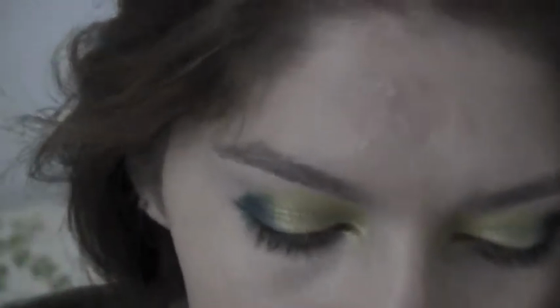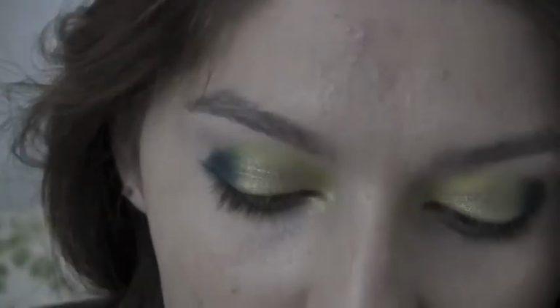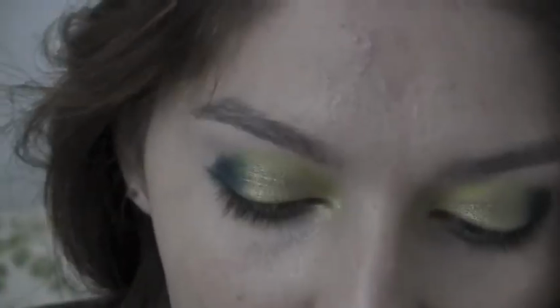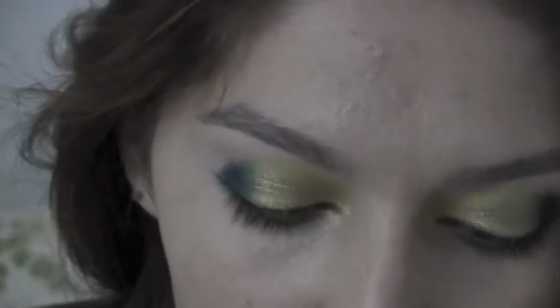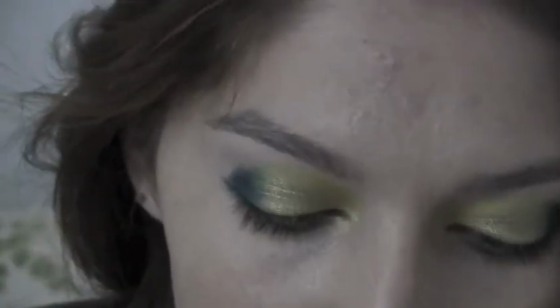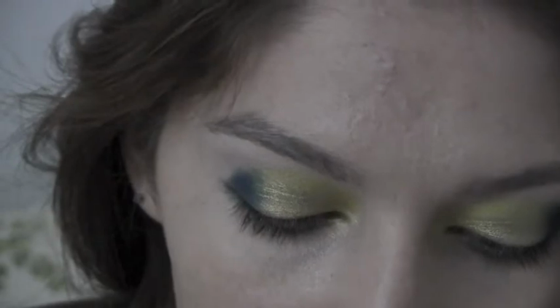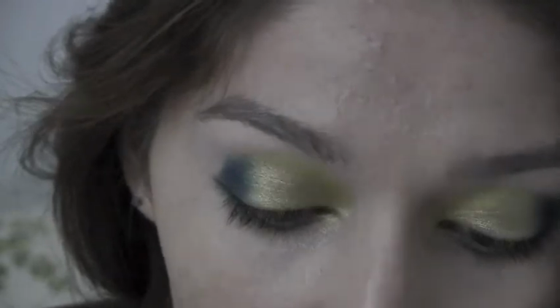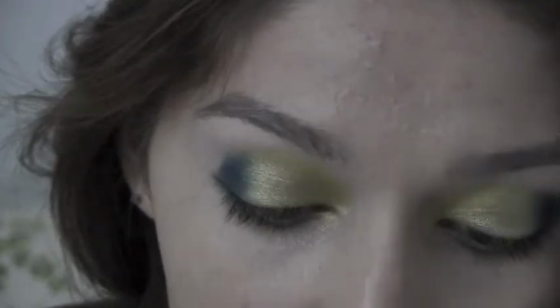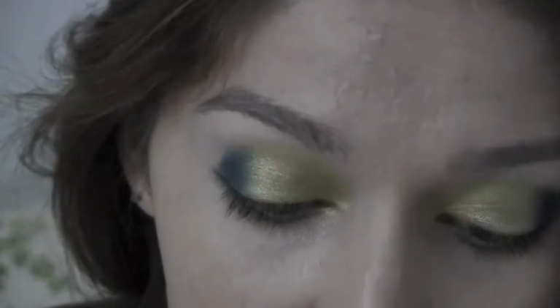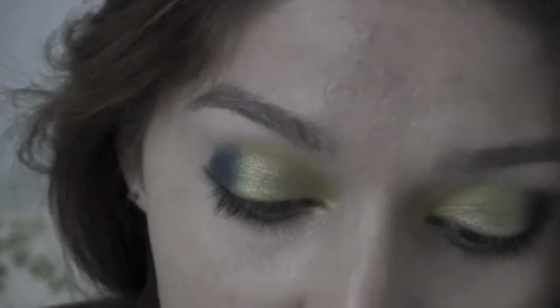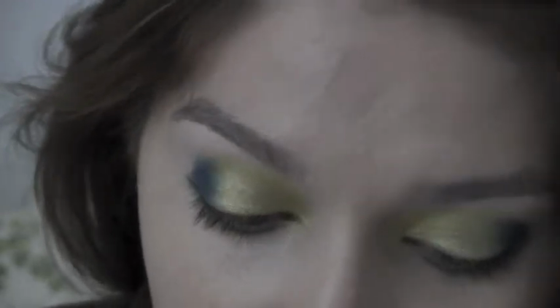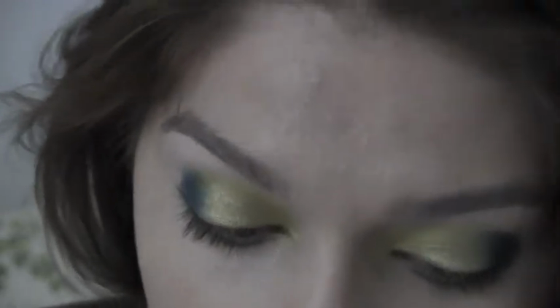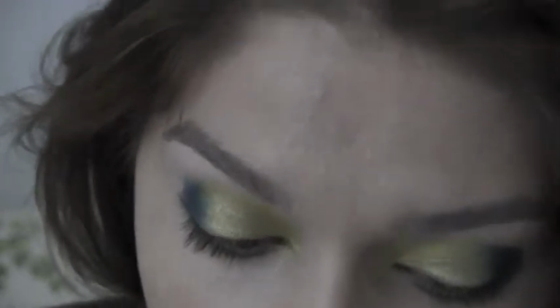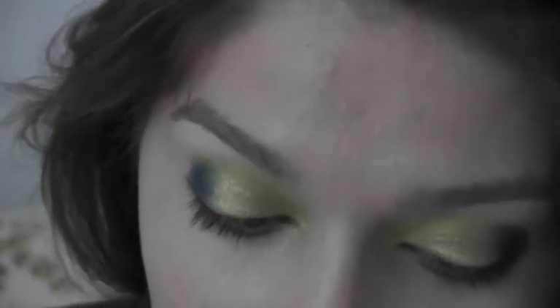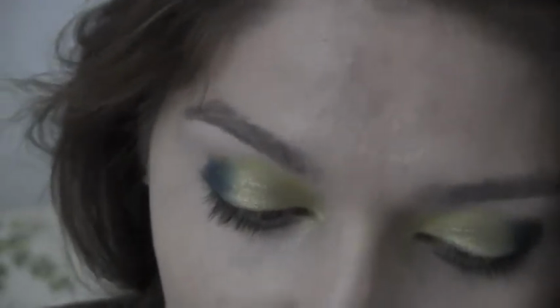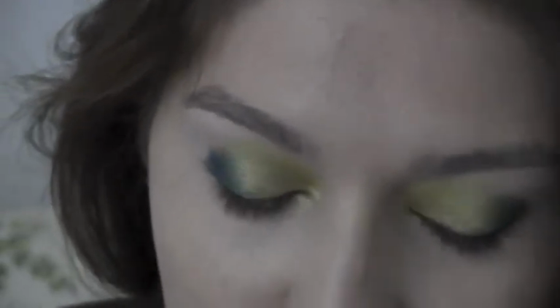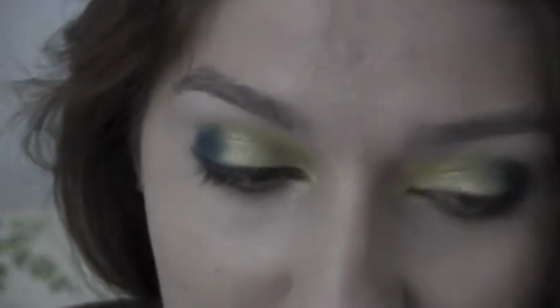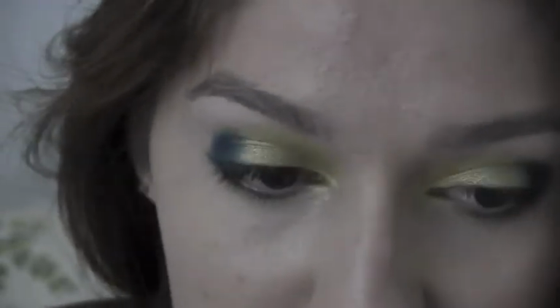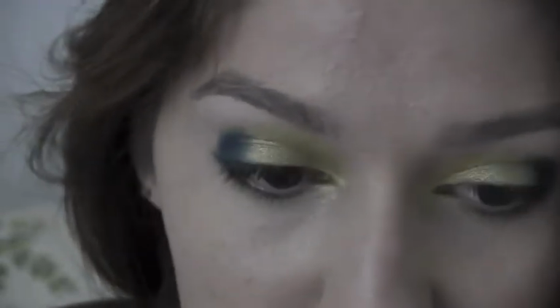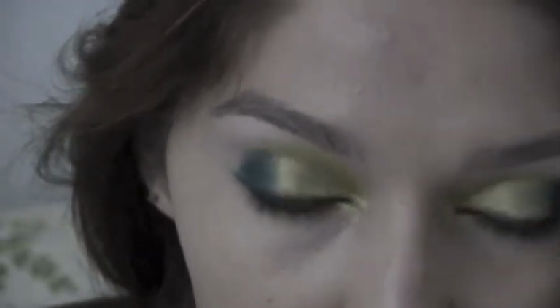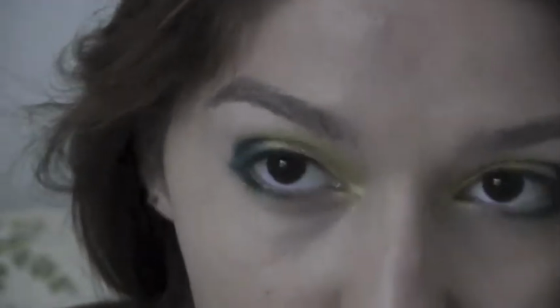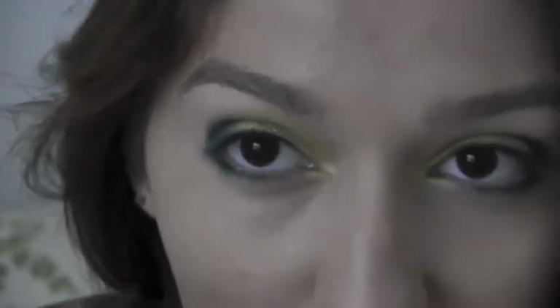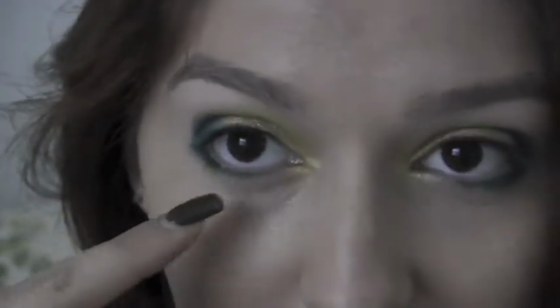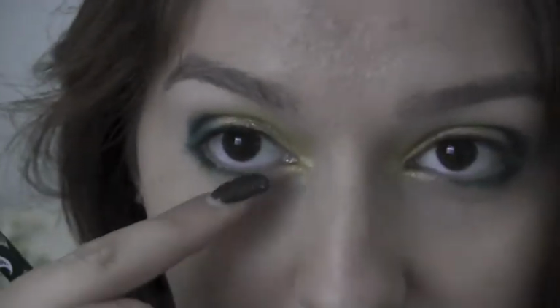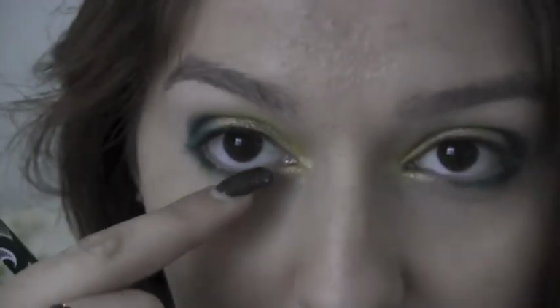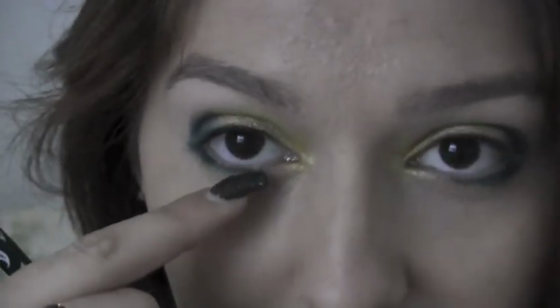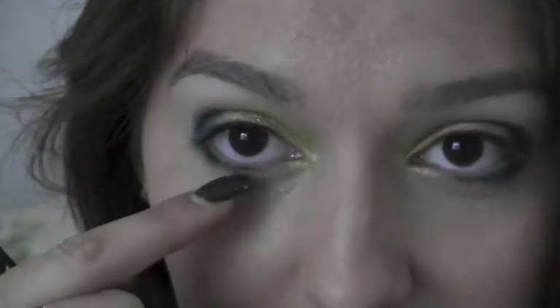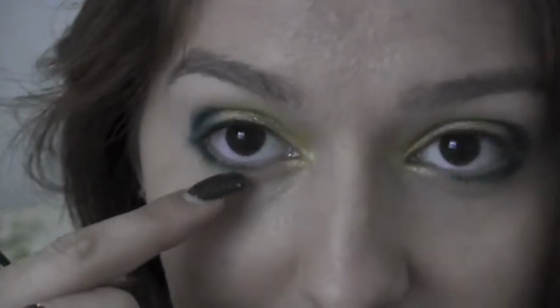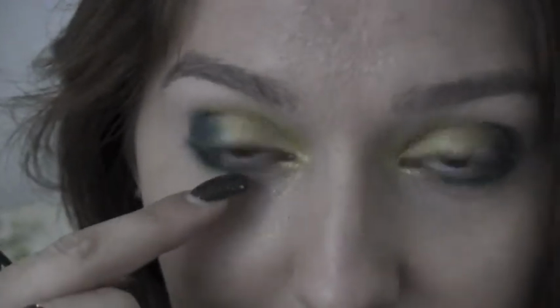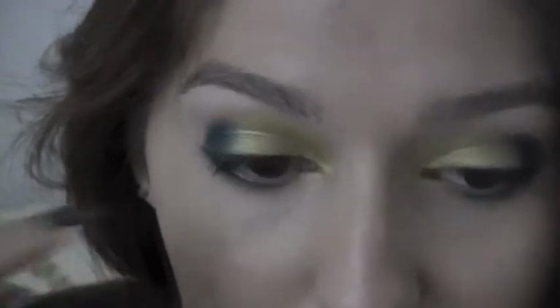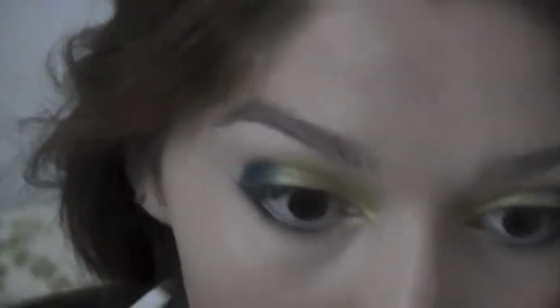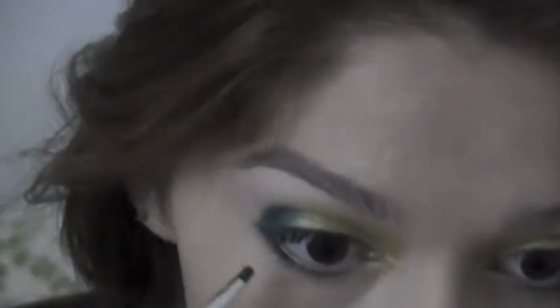Now I'm going to take a pink-orange — which is like a teal blue — and I'm going to put it in the middle part.